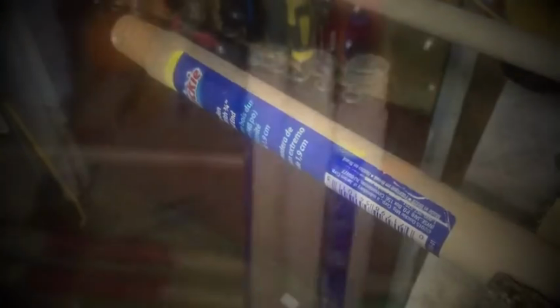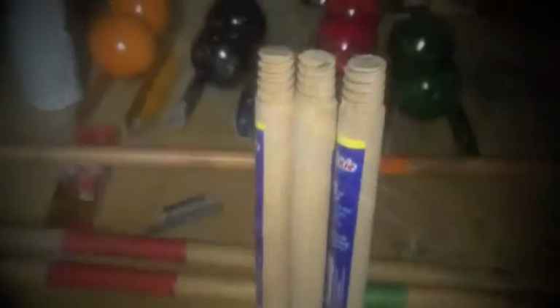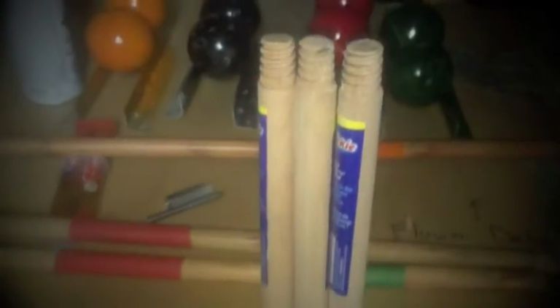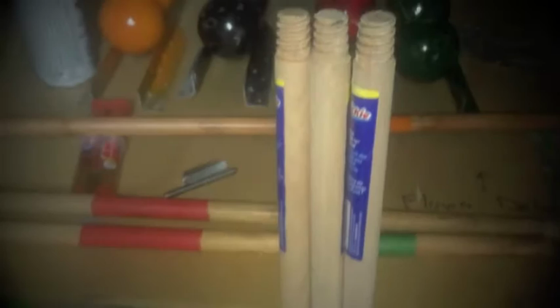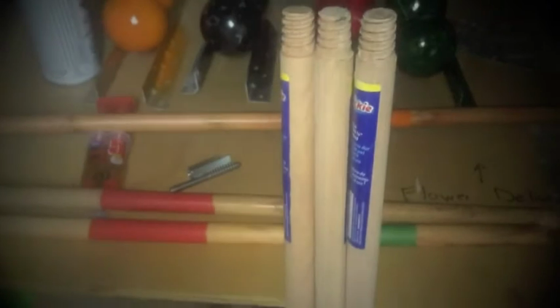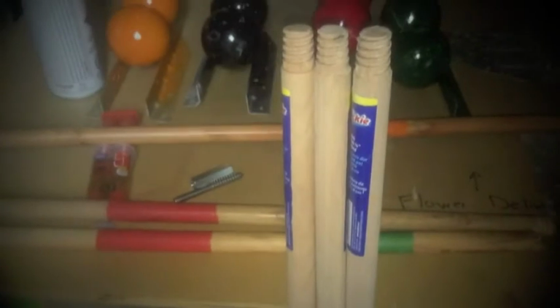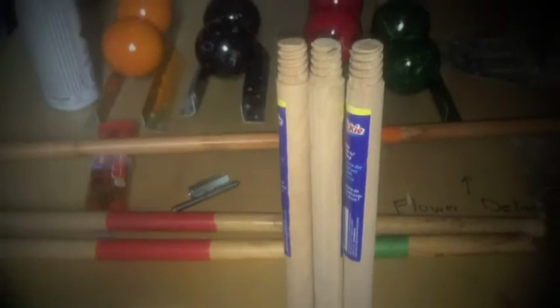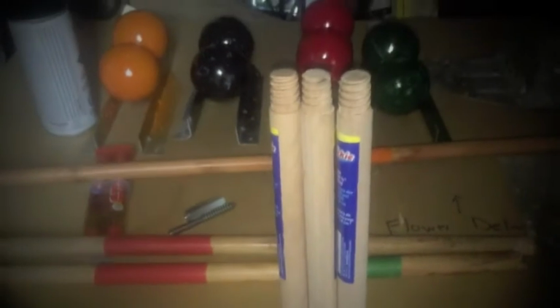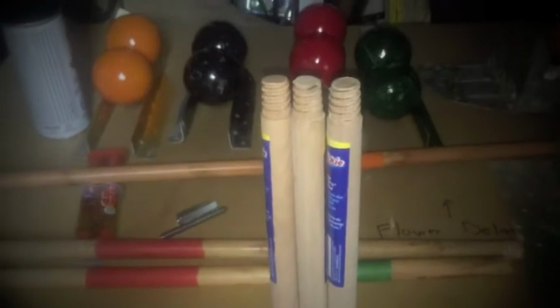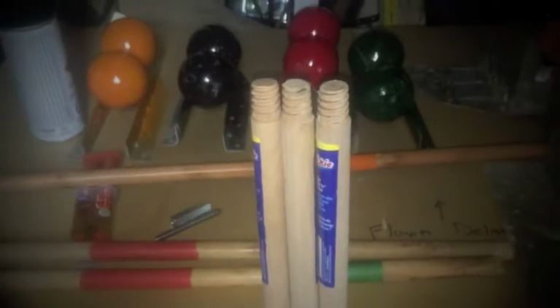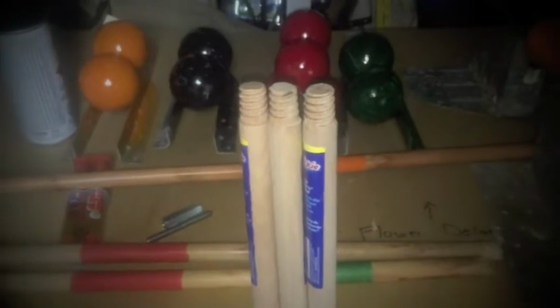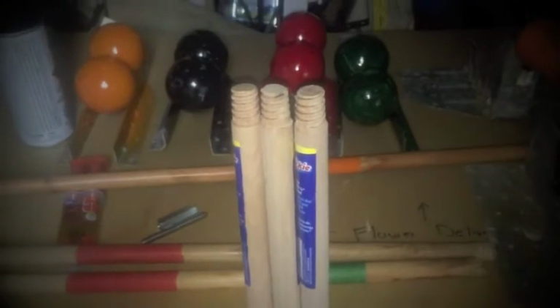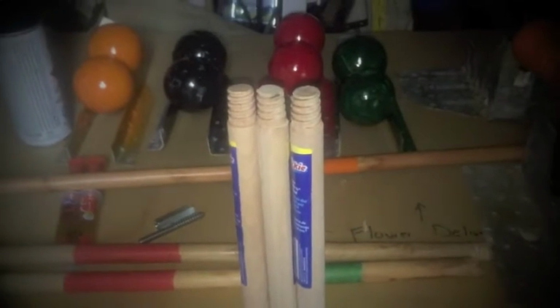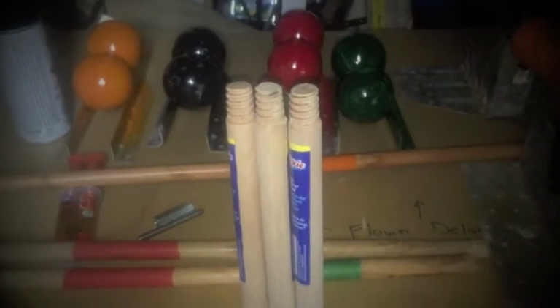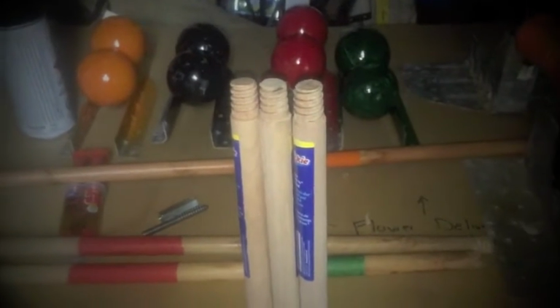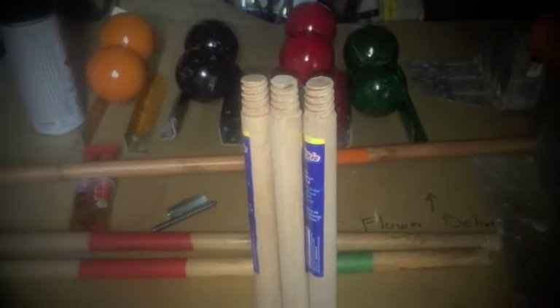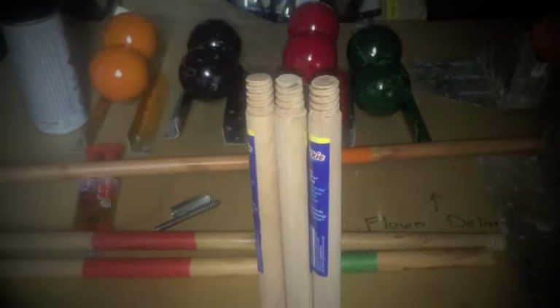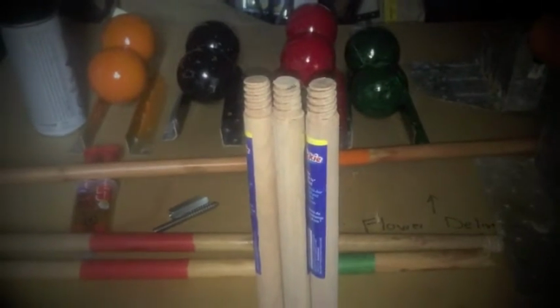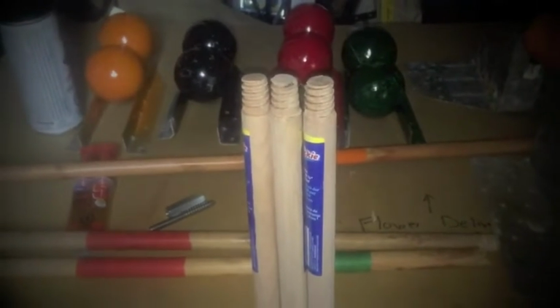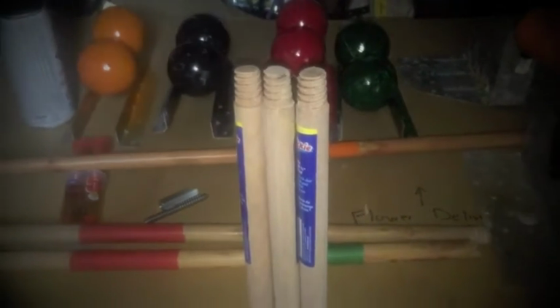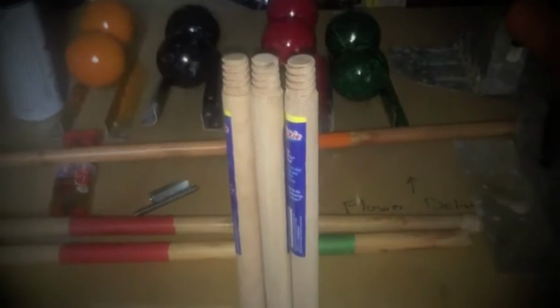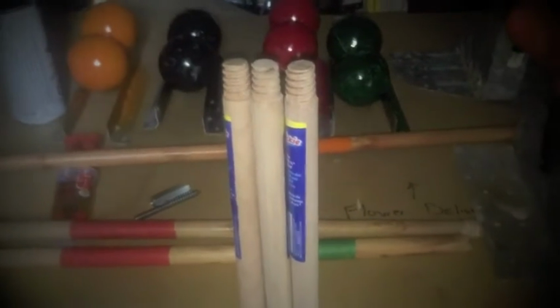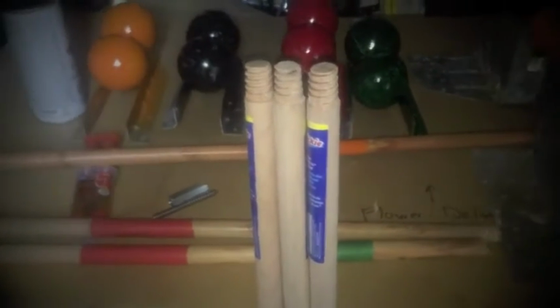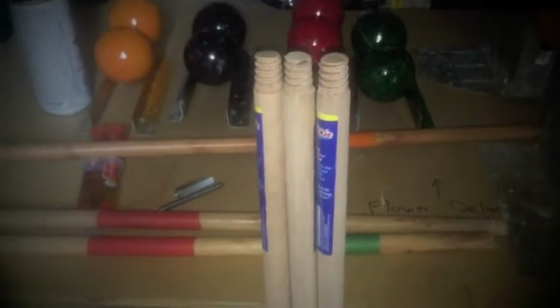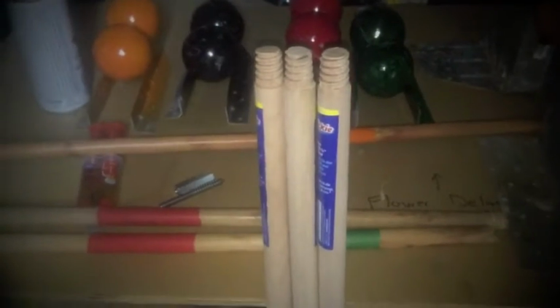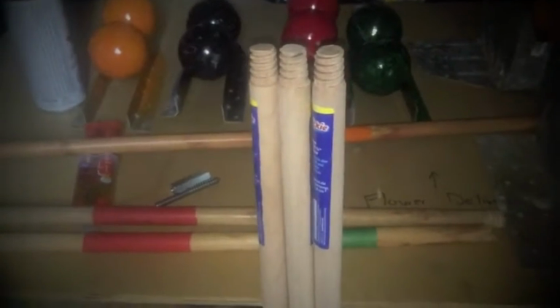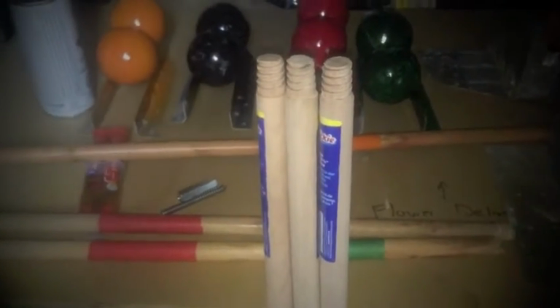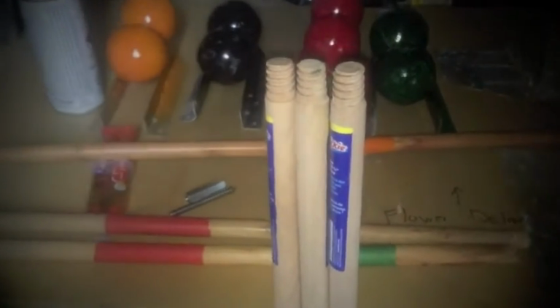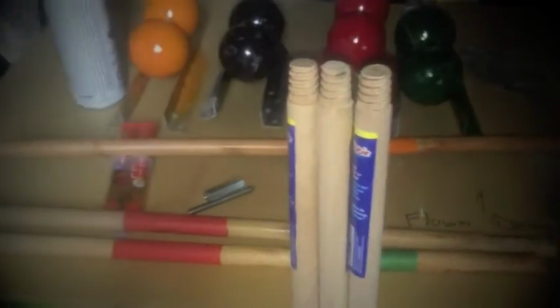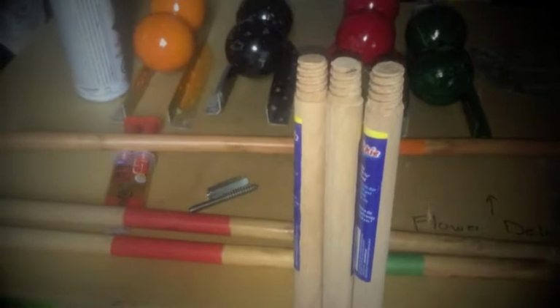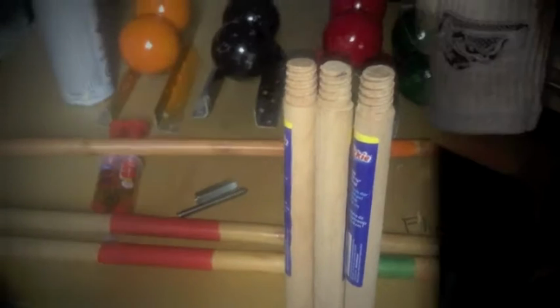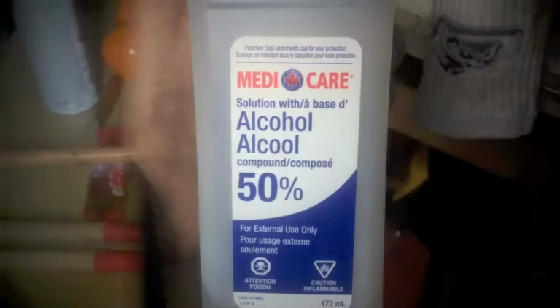So this project's a bit of a rush. The client is coming tomorrow to pick it up, so it's going to be a late night.